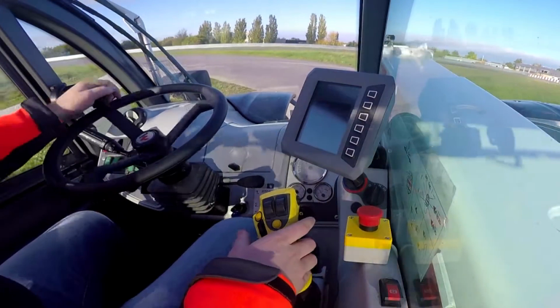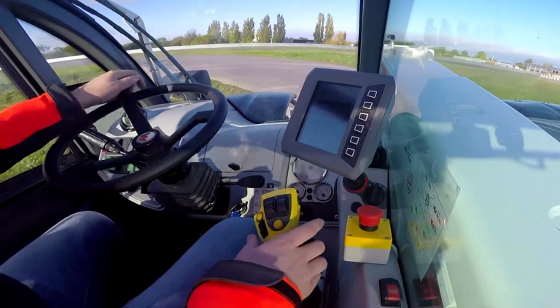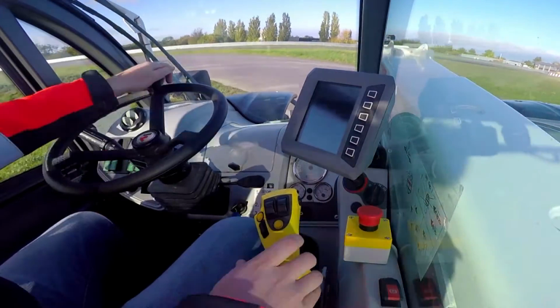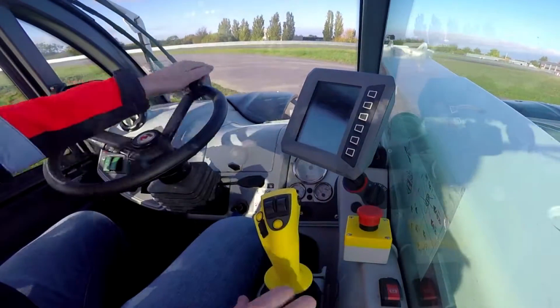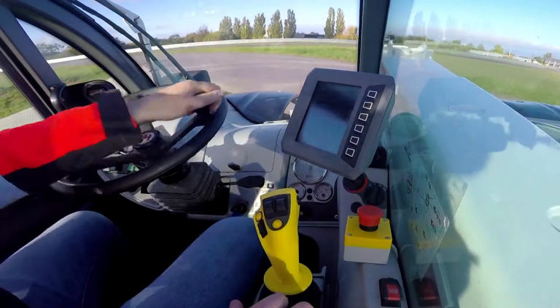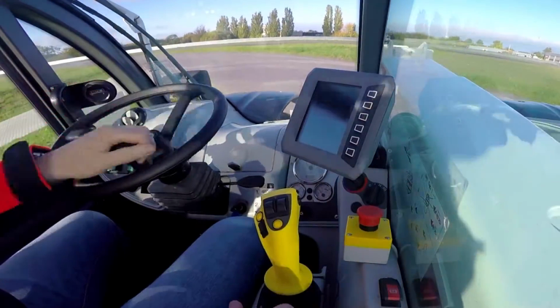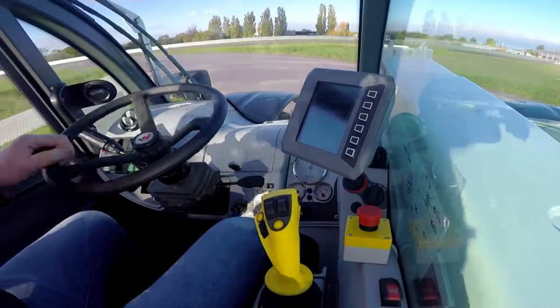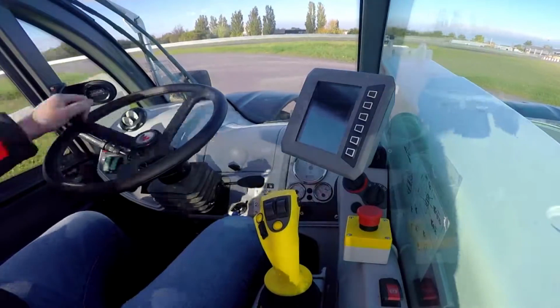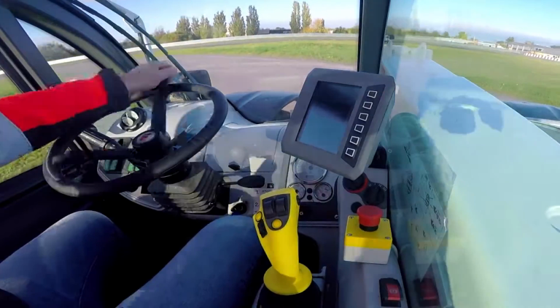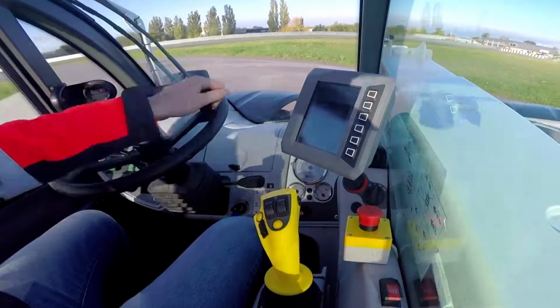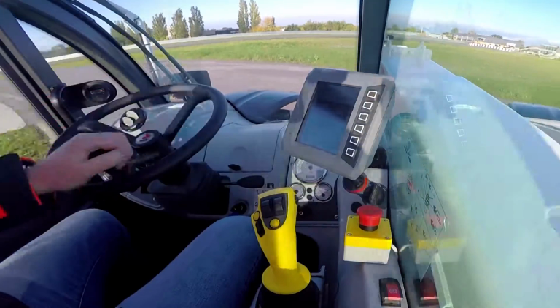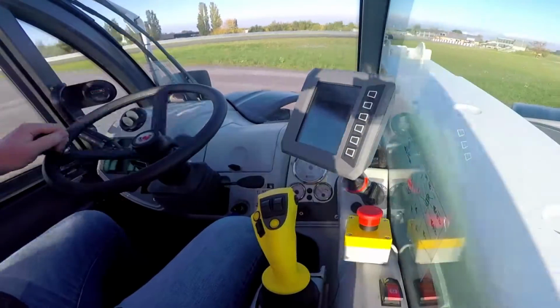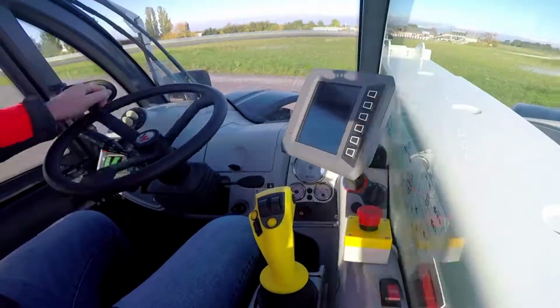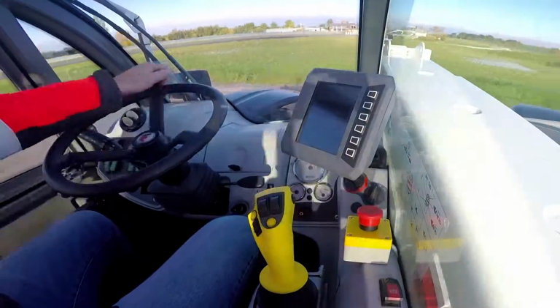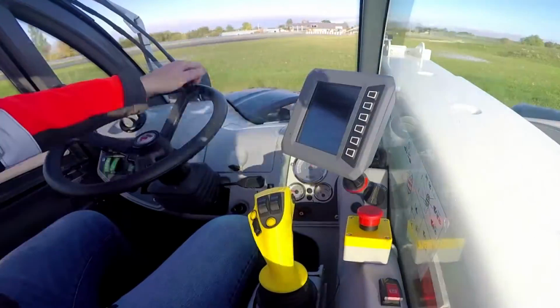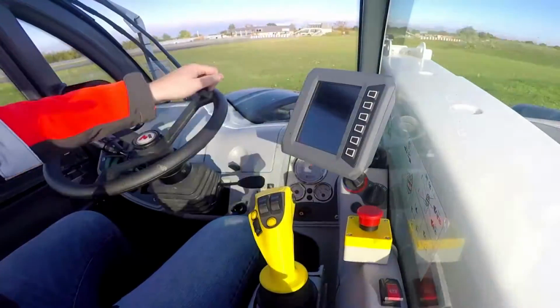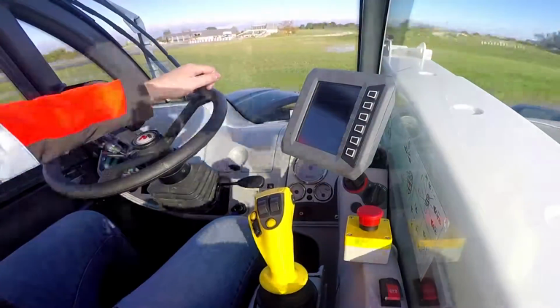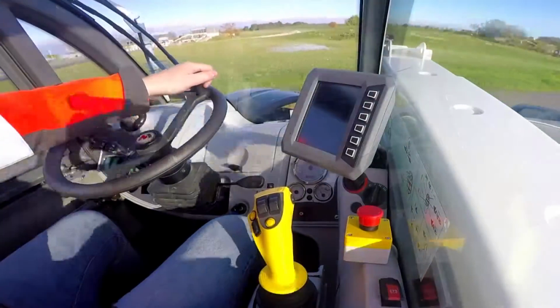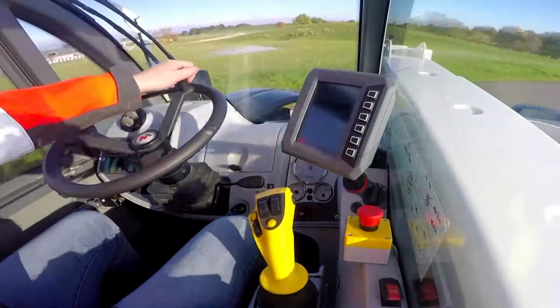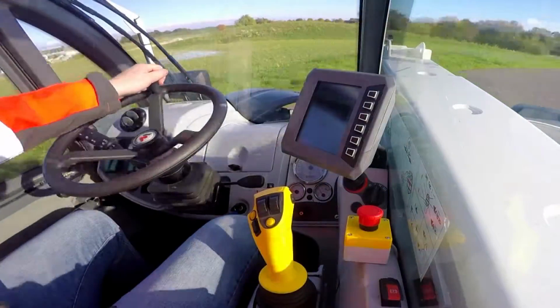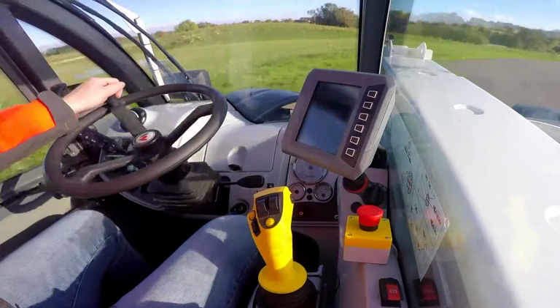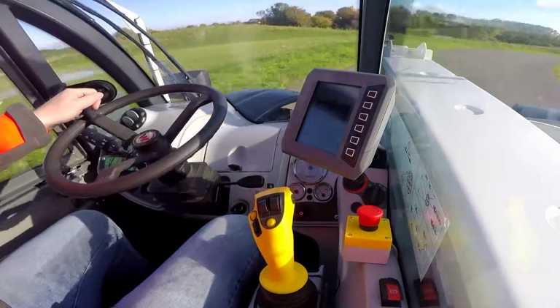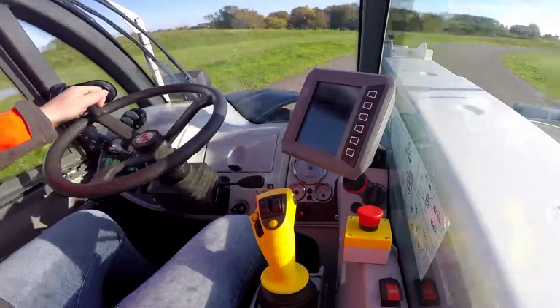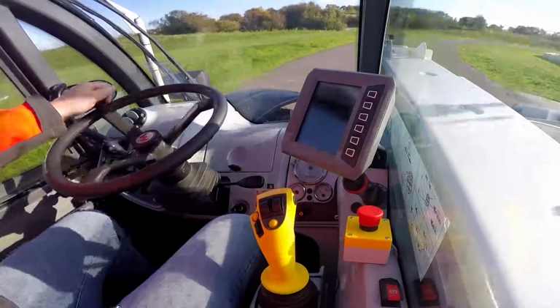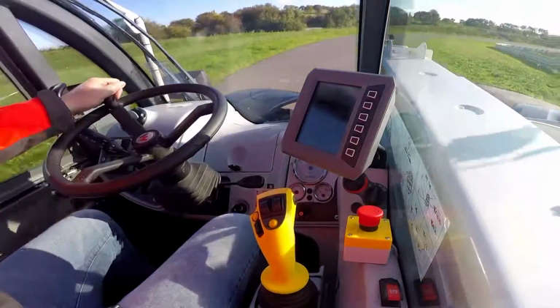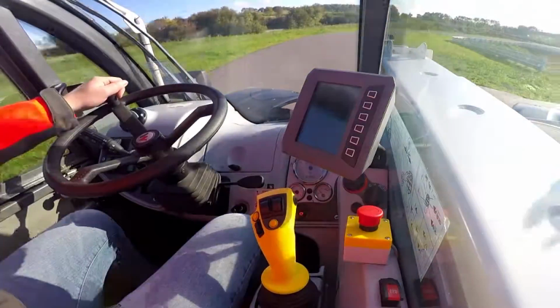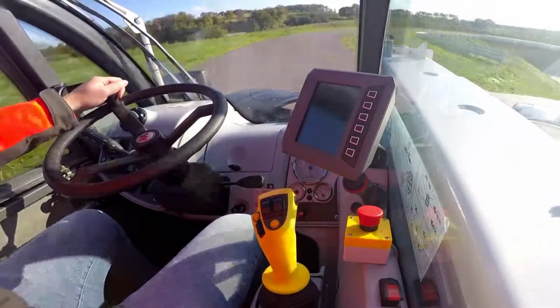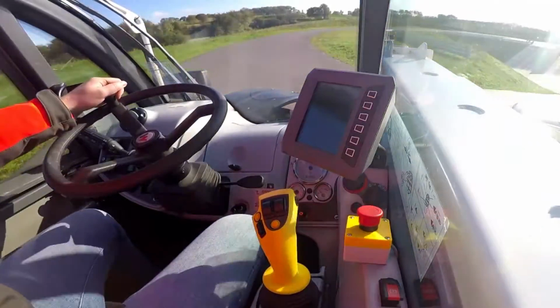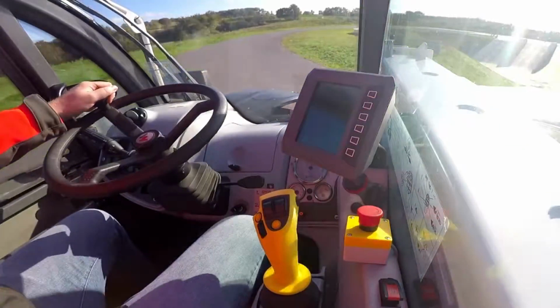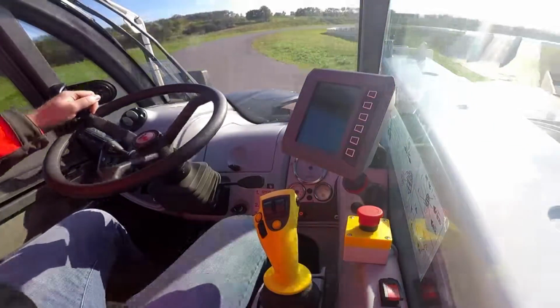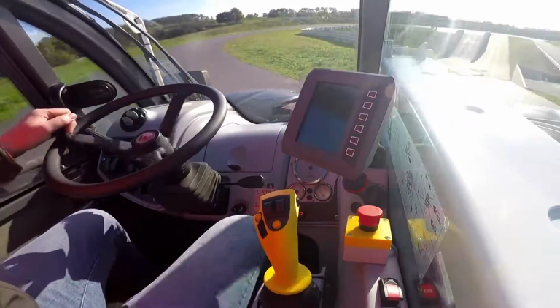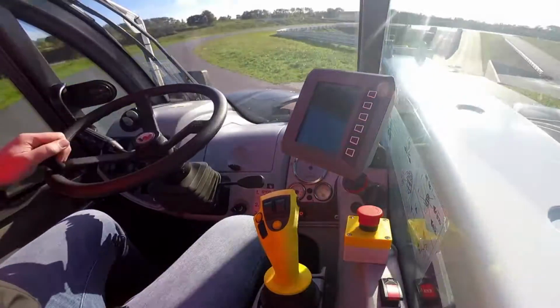Talk to Danfoss and start putting automotive control technologies to work for you.